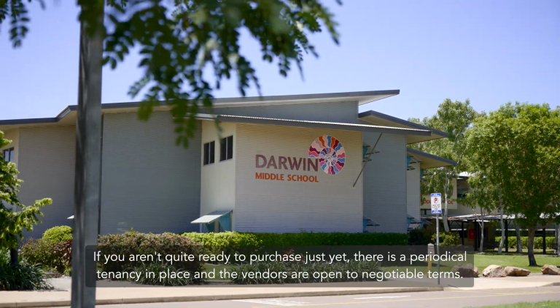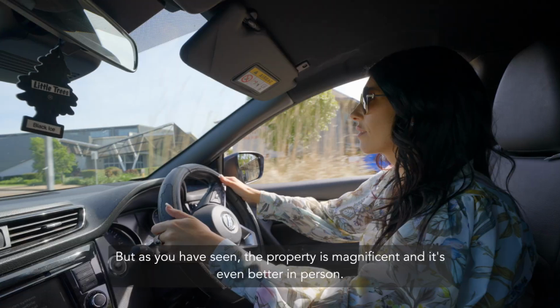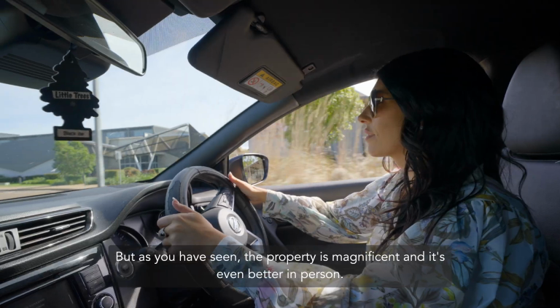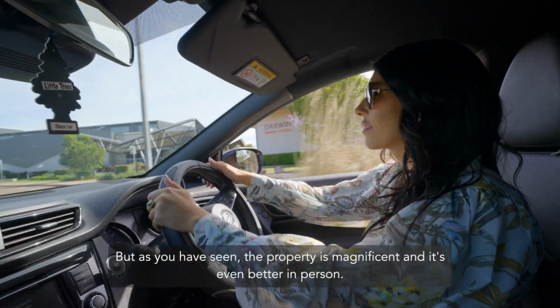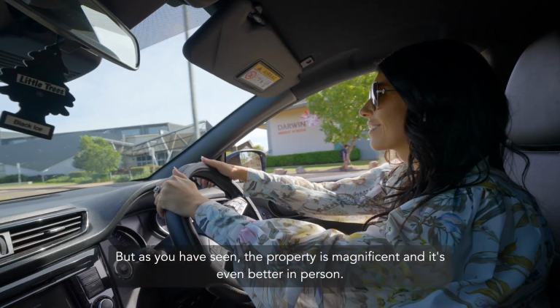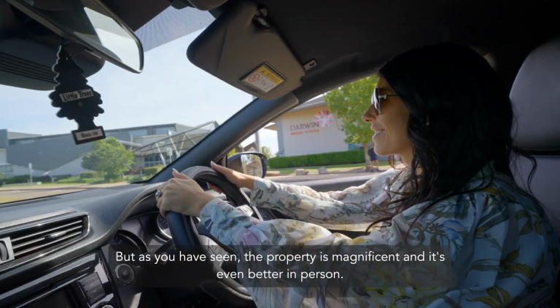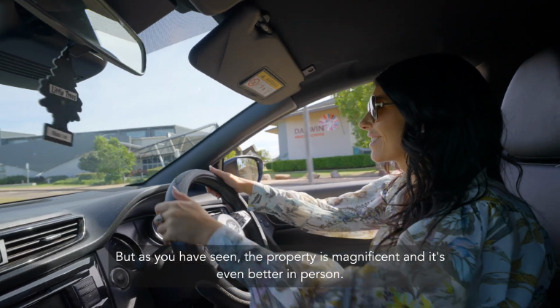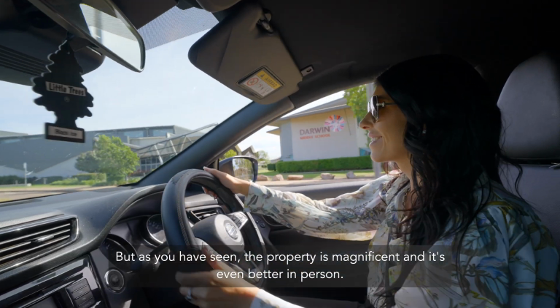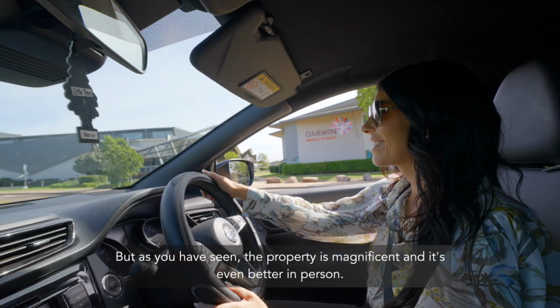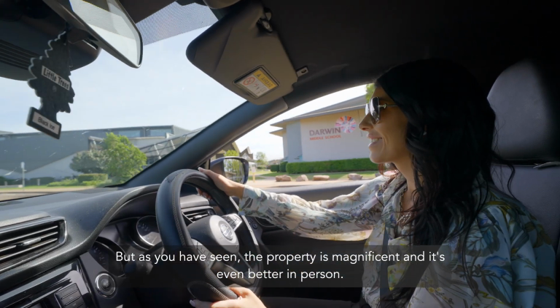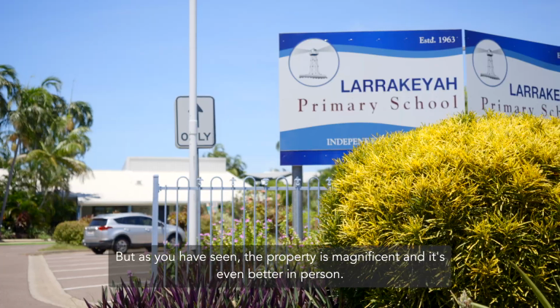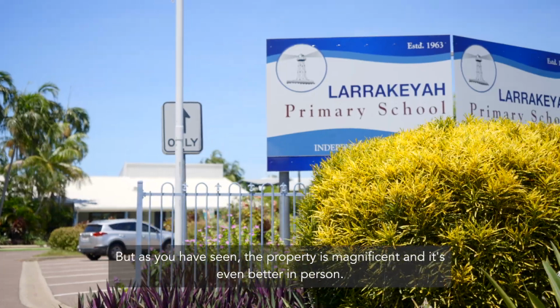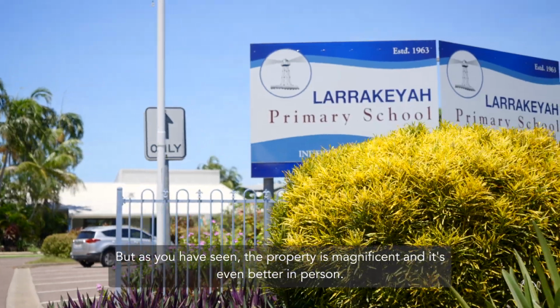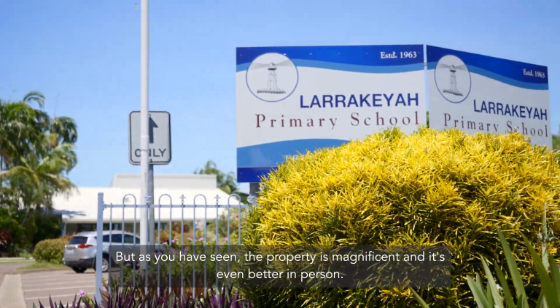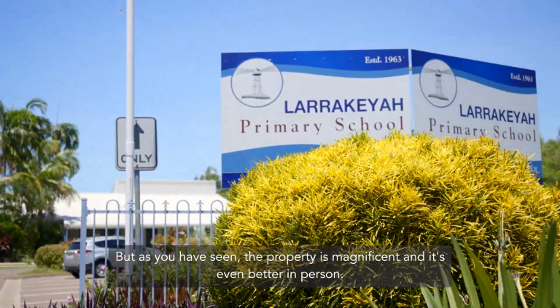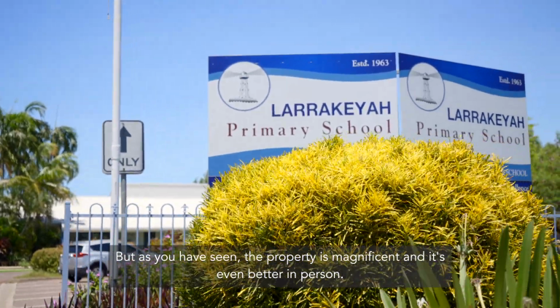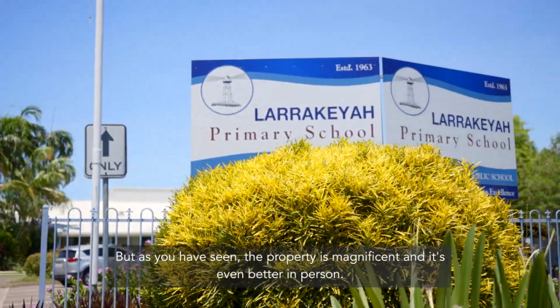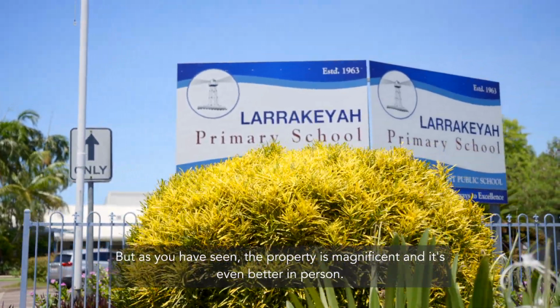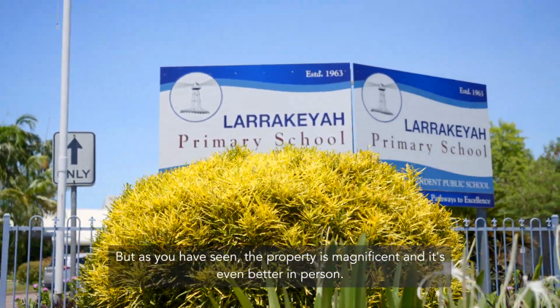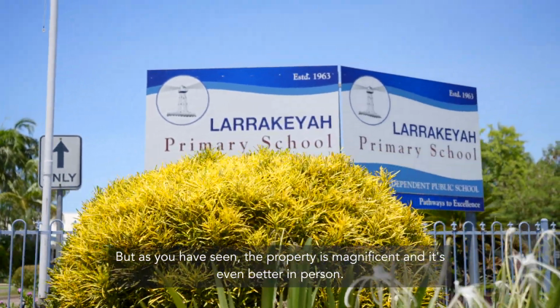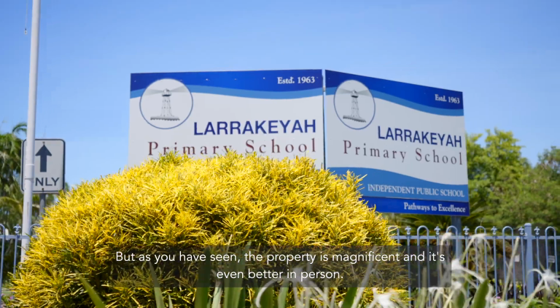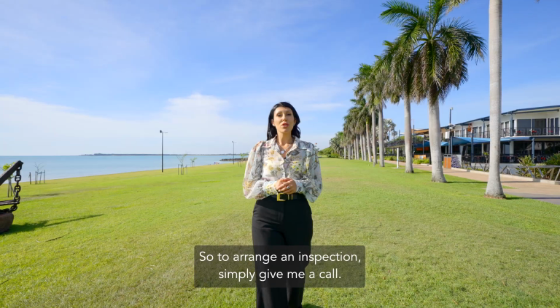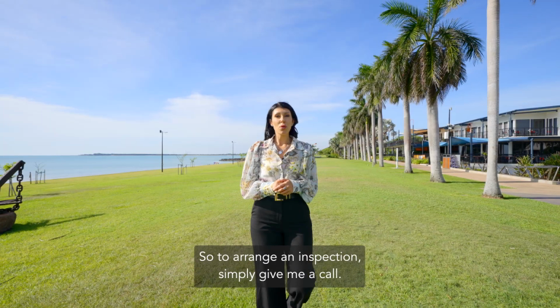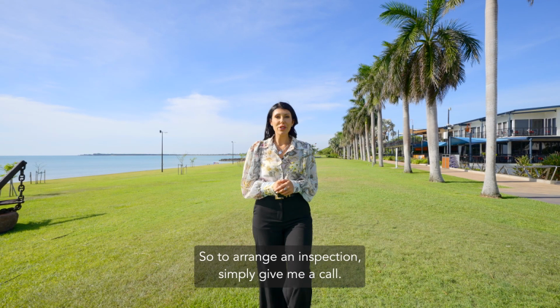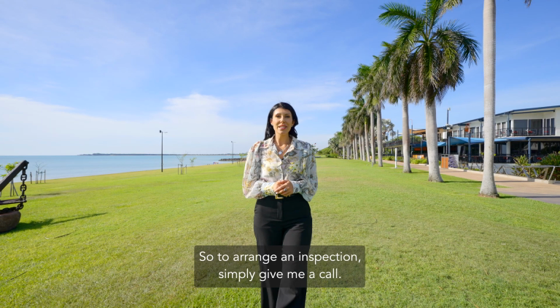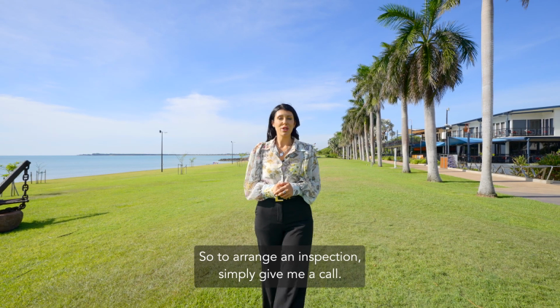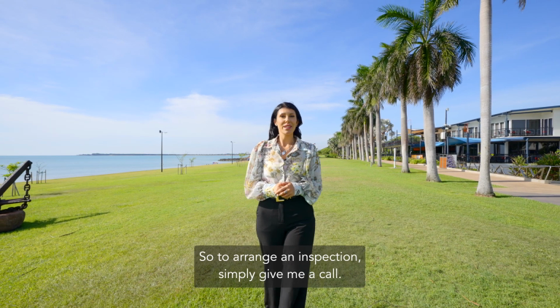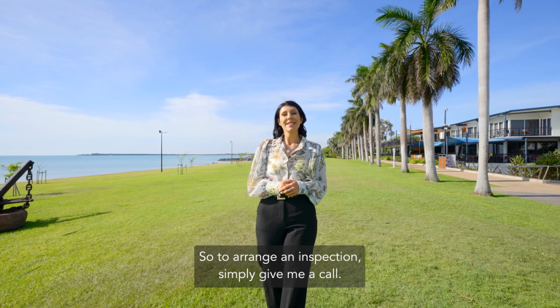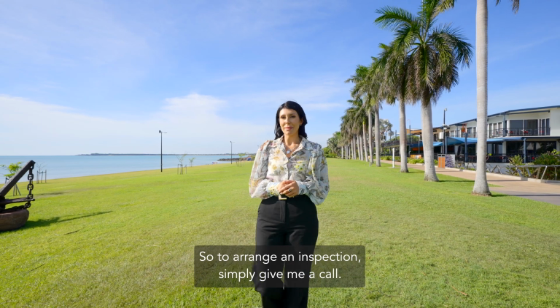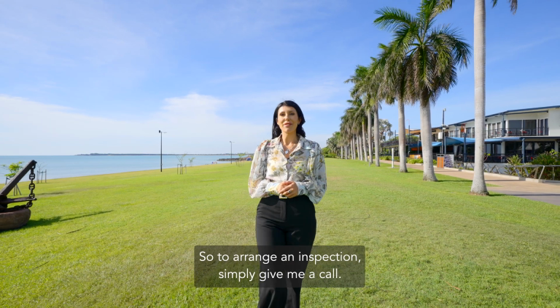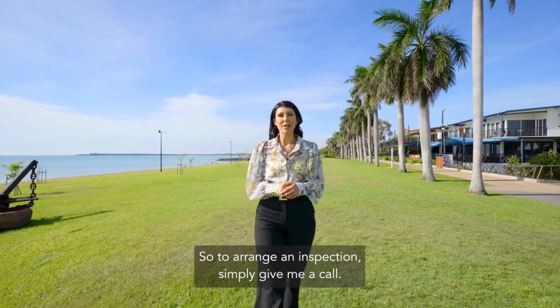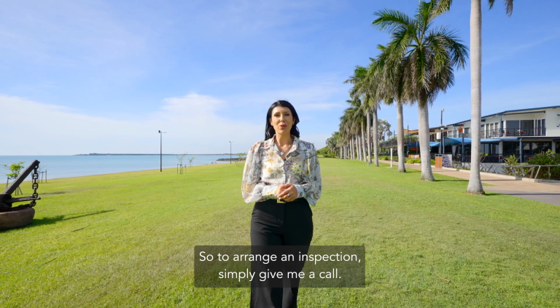But as you have seen, the property is magnificent and it's even better in person. So to arrange an inspection, simply give me a call.